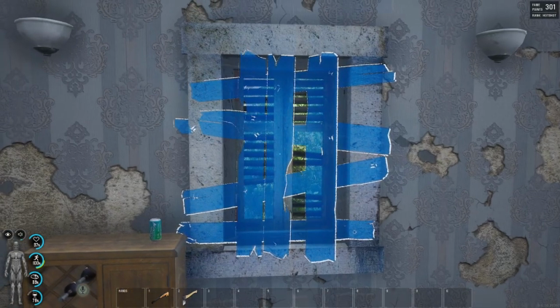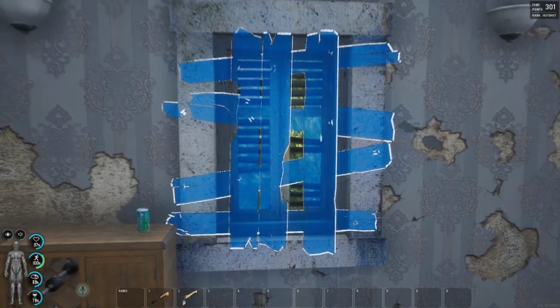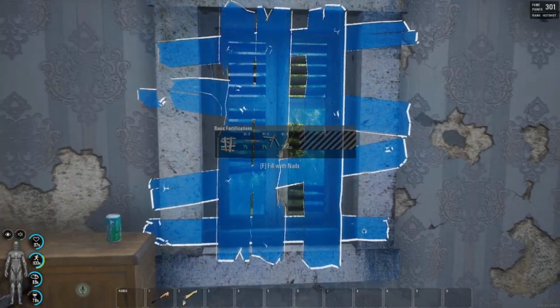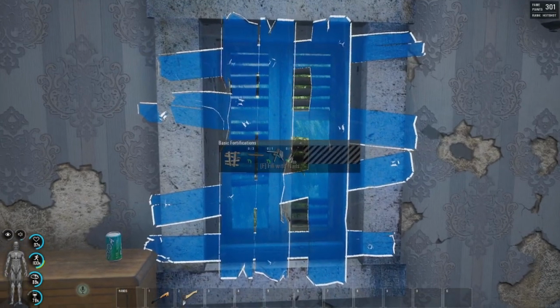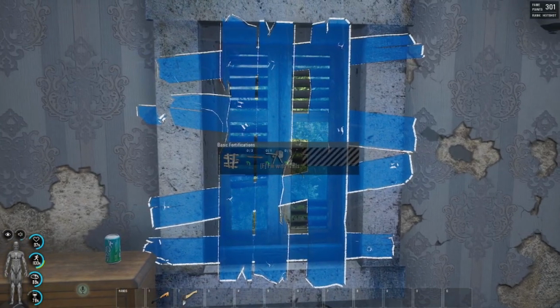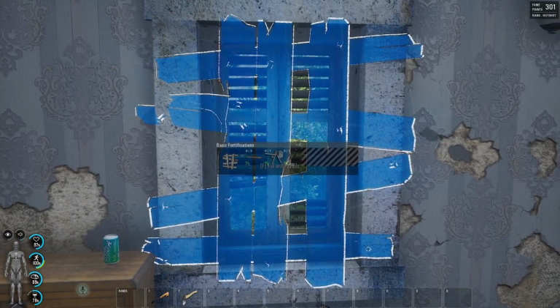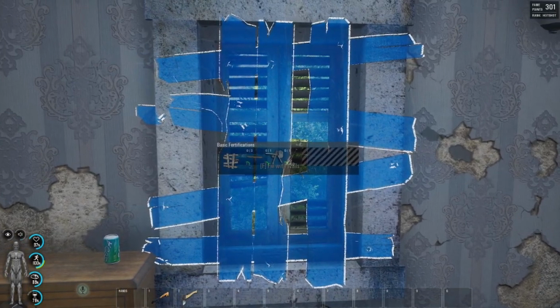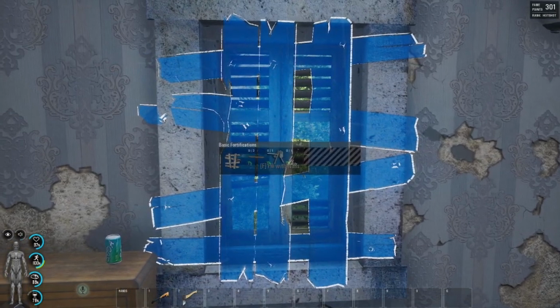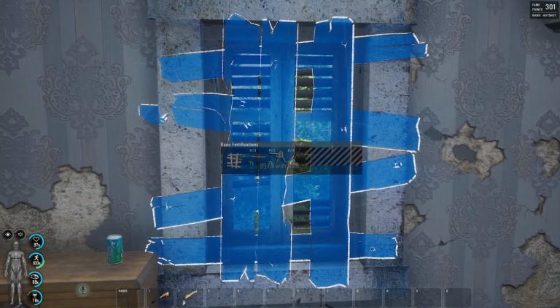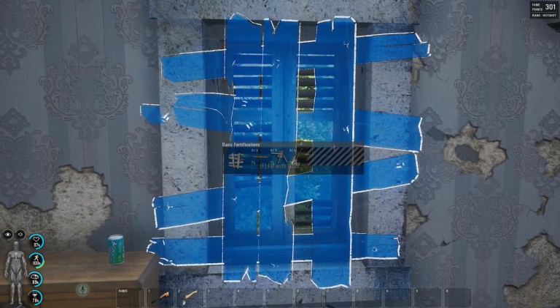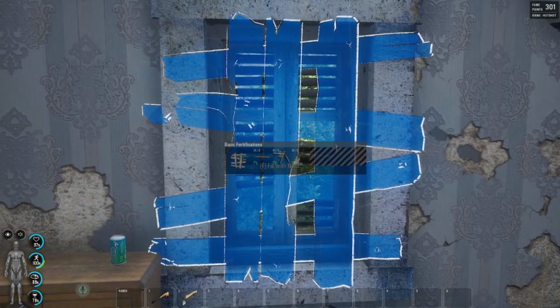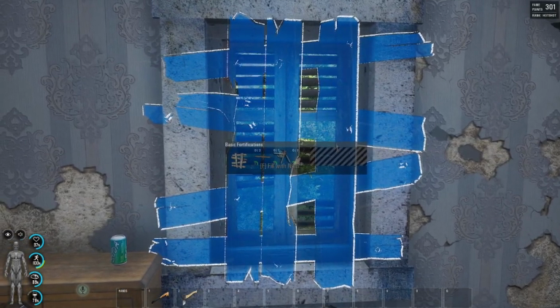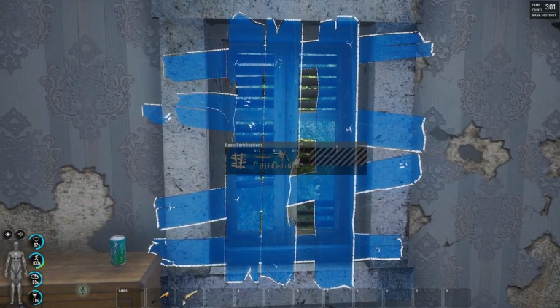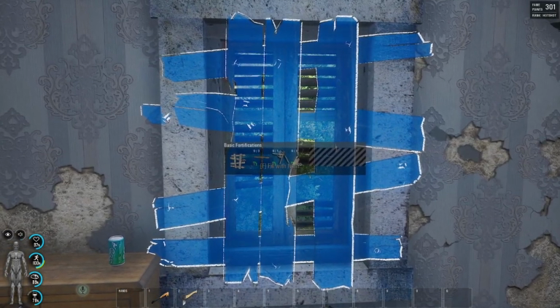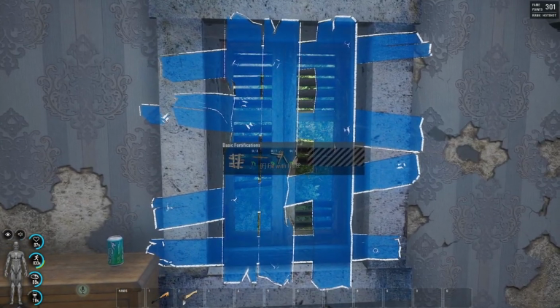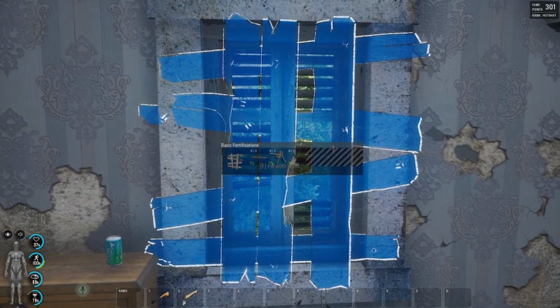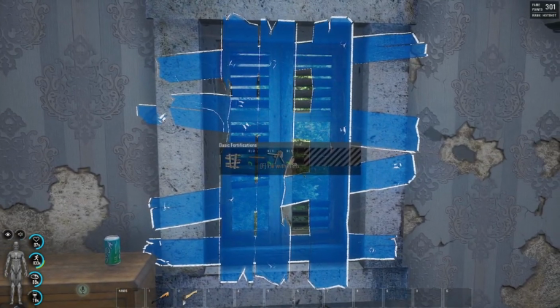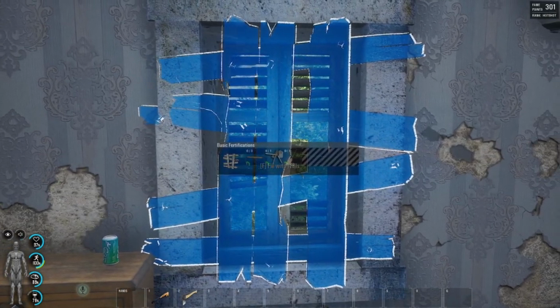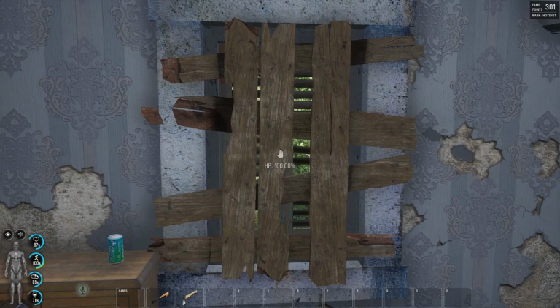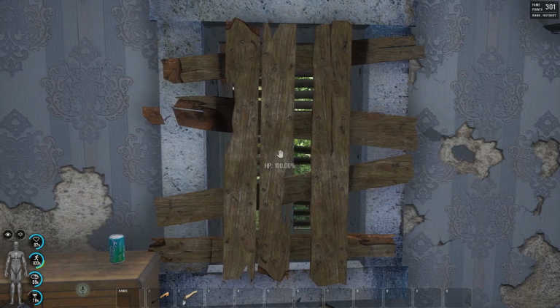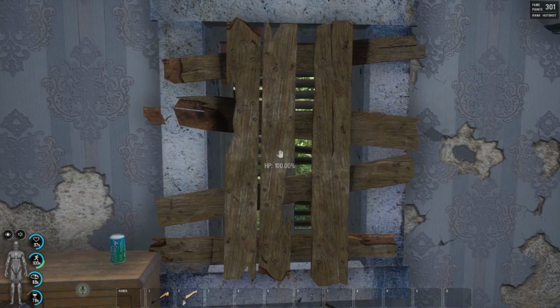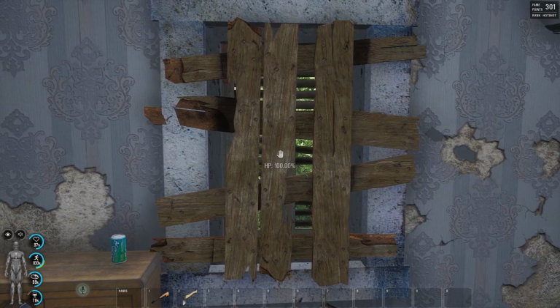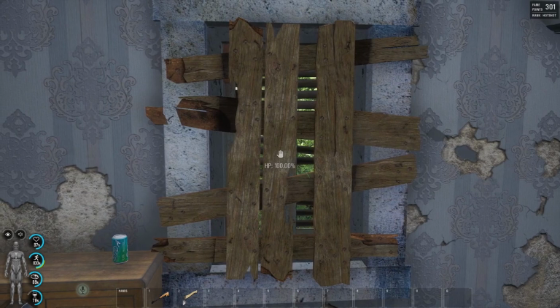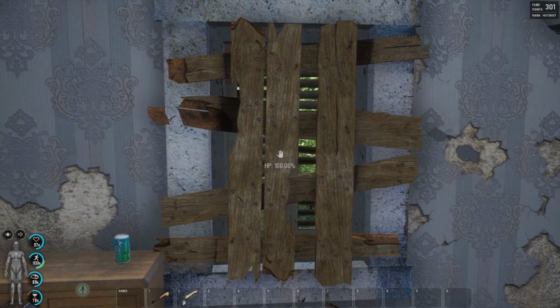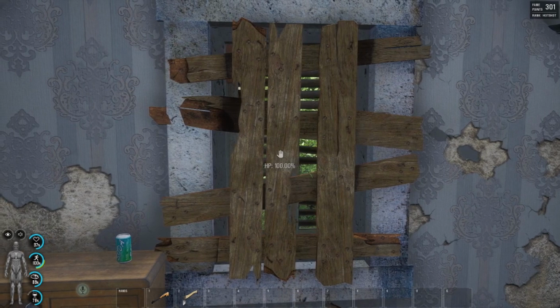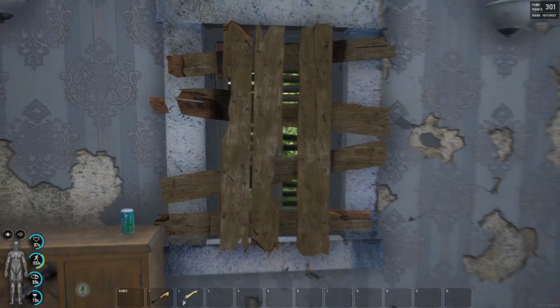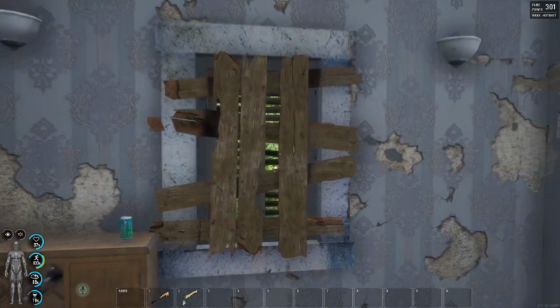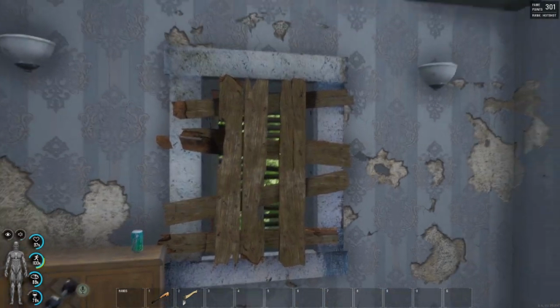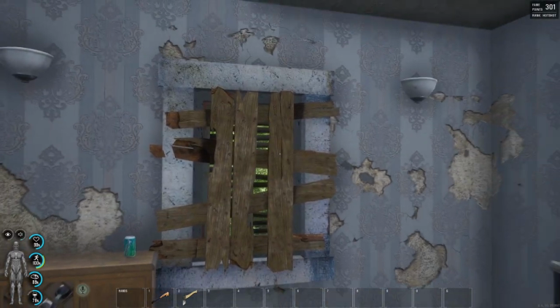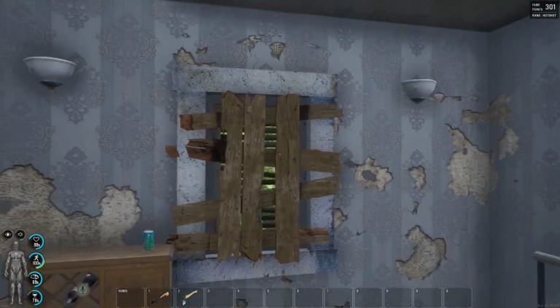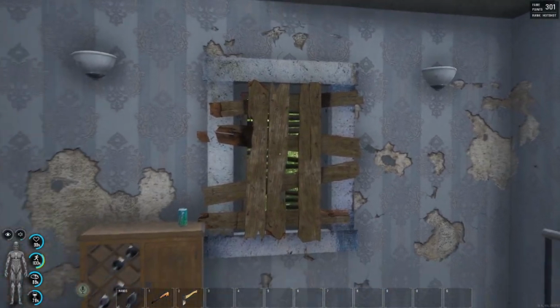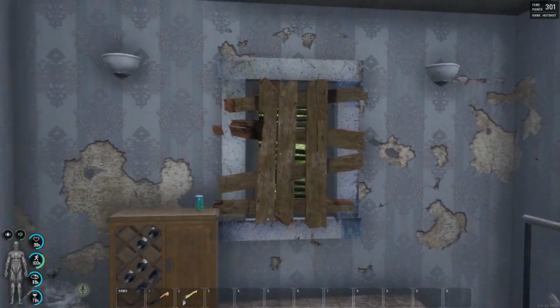Now simply take the resources and press F or Shift+F to insert them all at once. And voila, no more pesky peekers. That's it for this video.